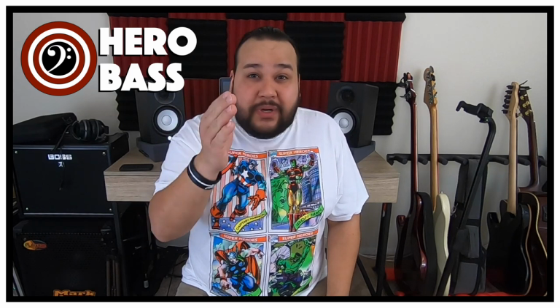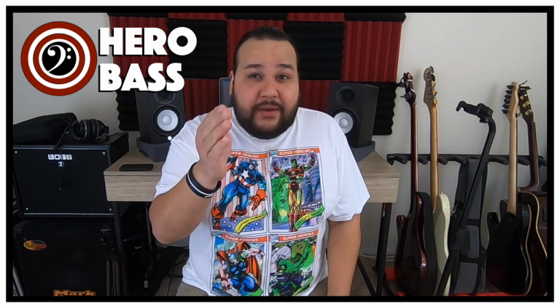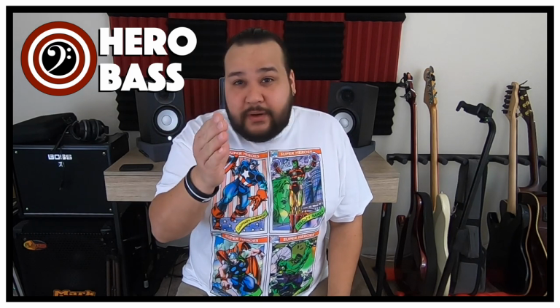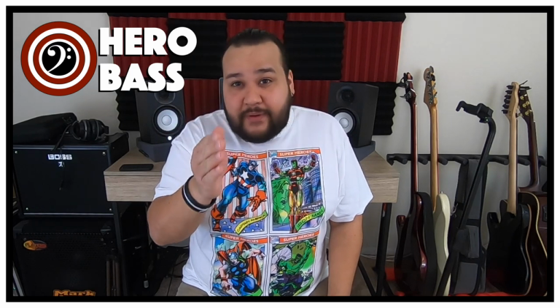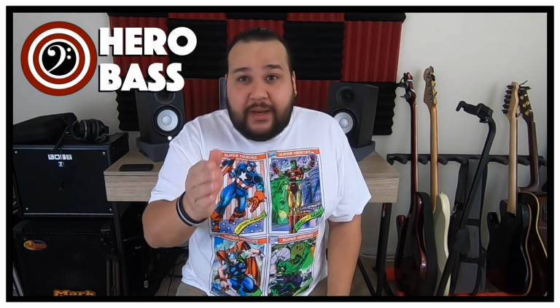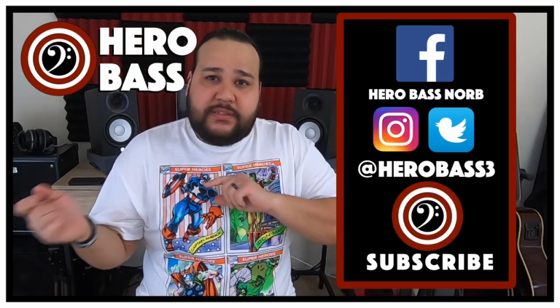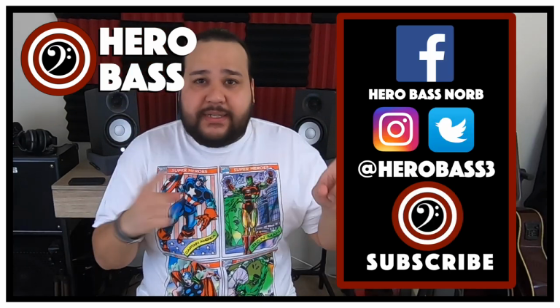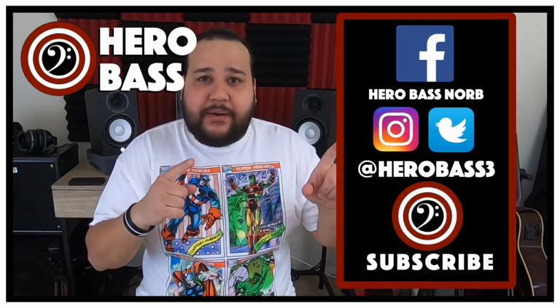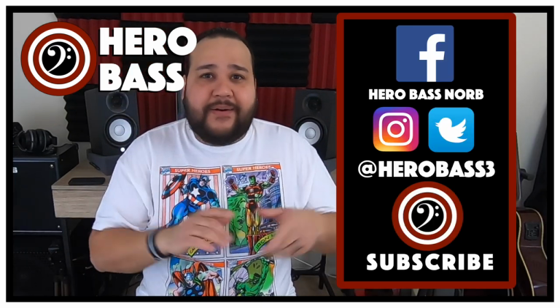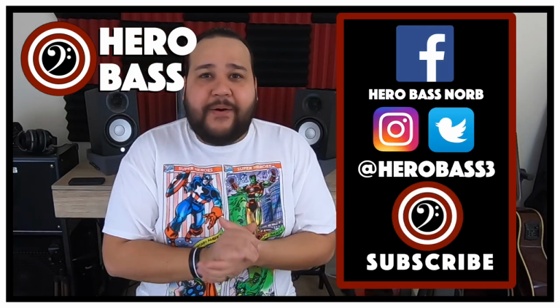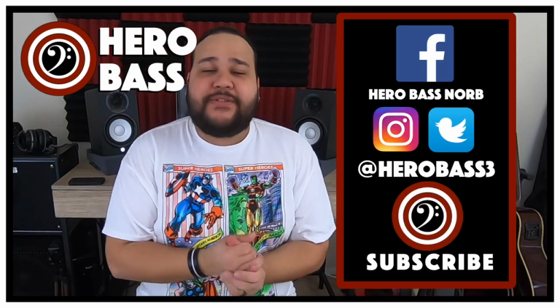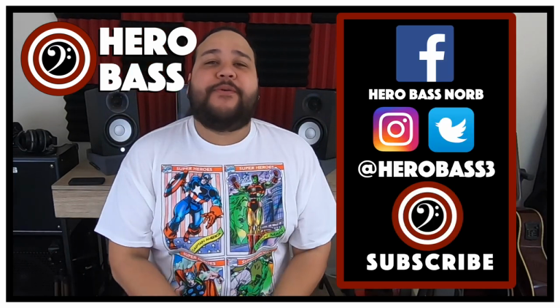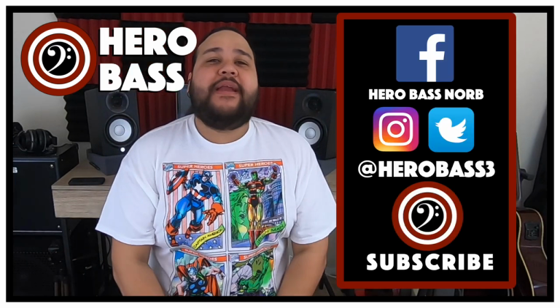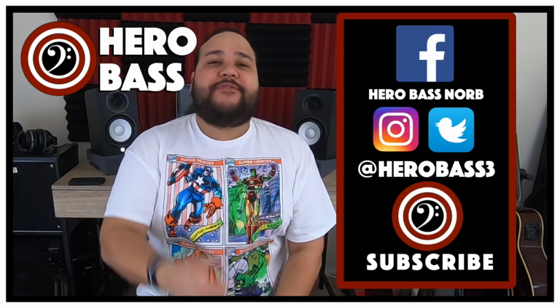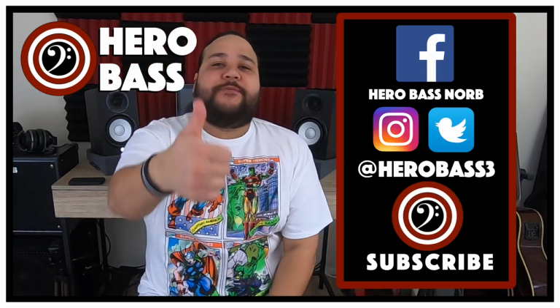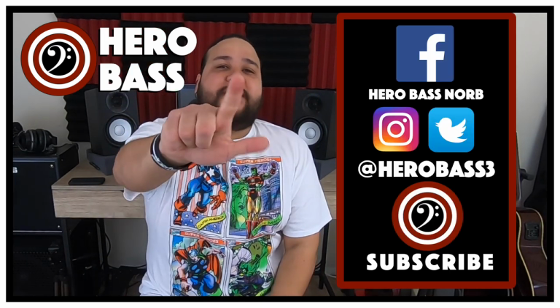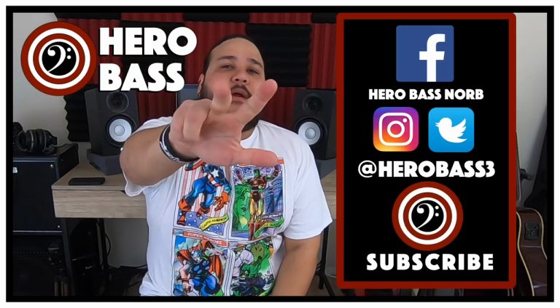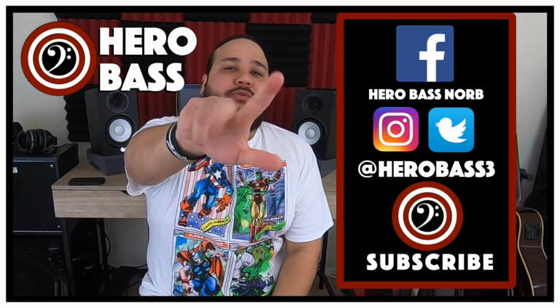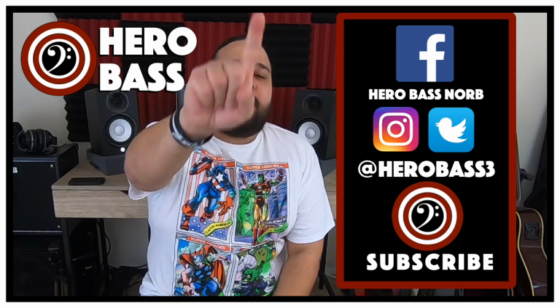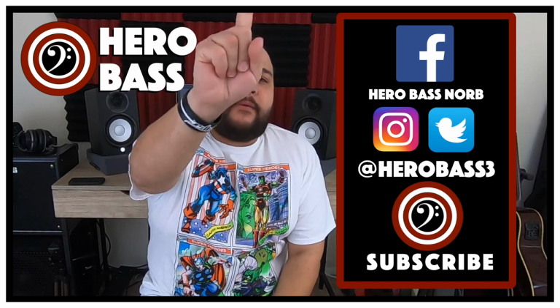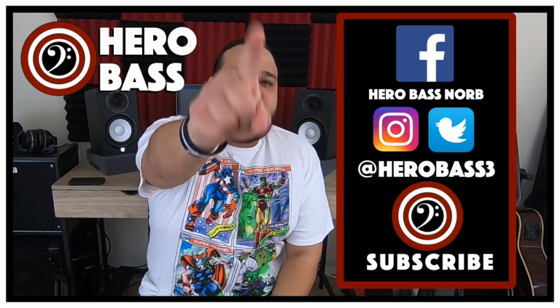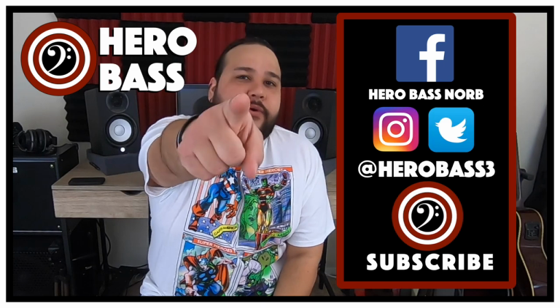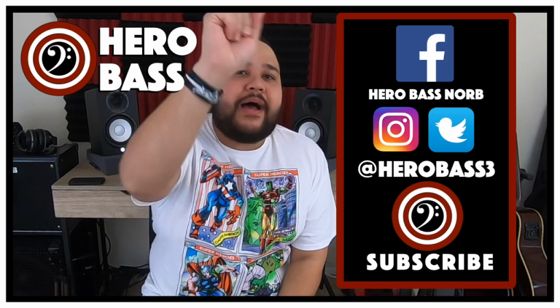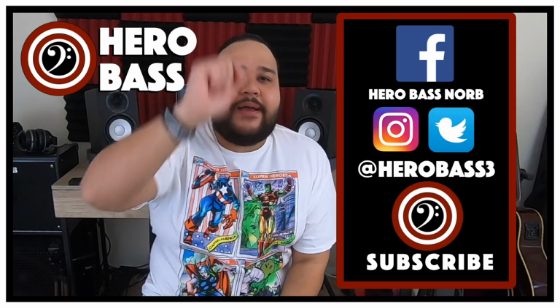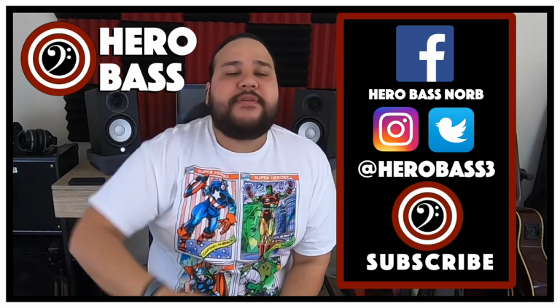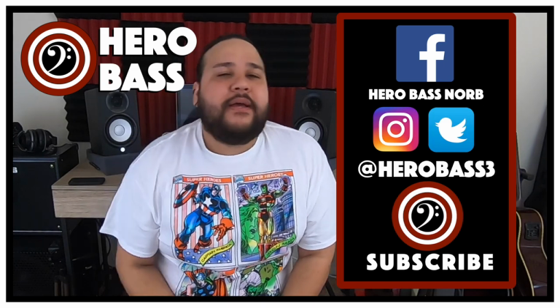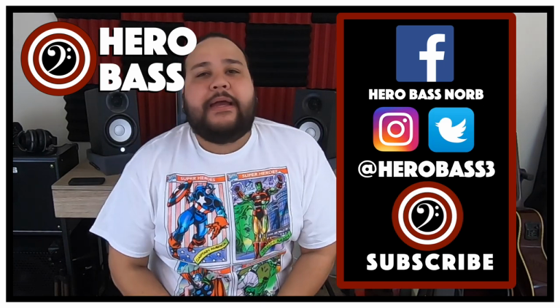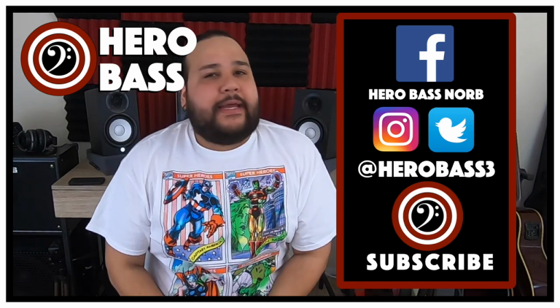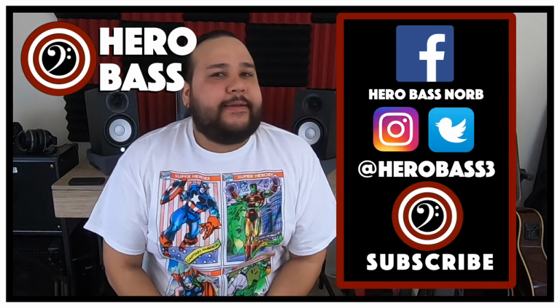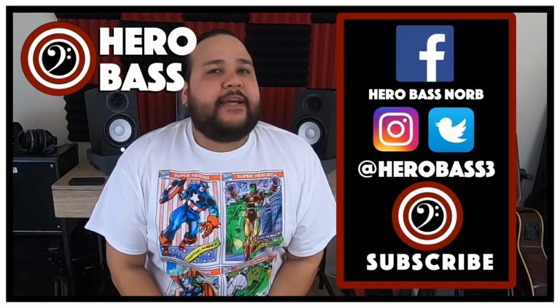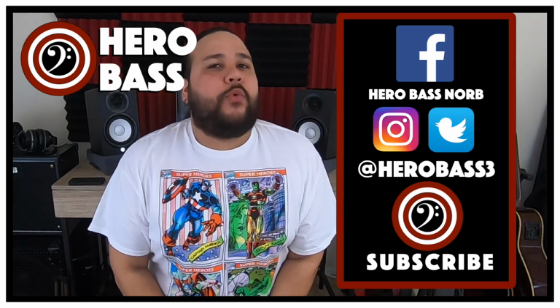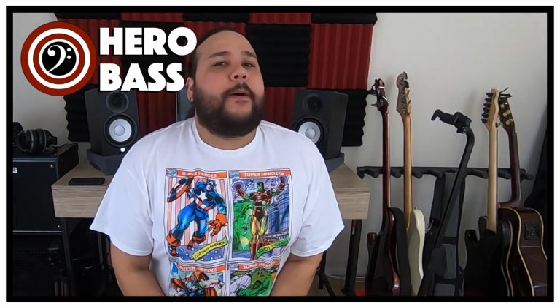You will get notified. Check us out on our other social medias — Facebook, Instagram, and Twitter — and I will see you guys in the next one.